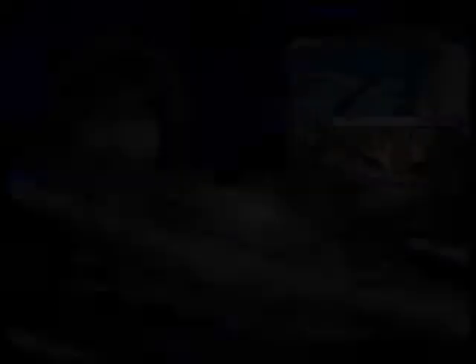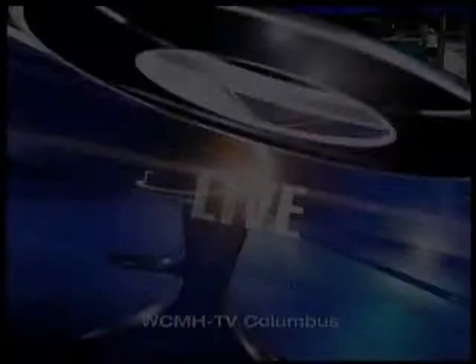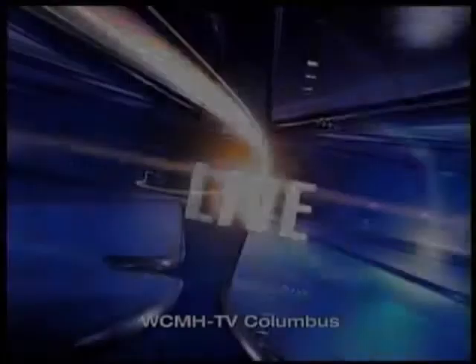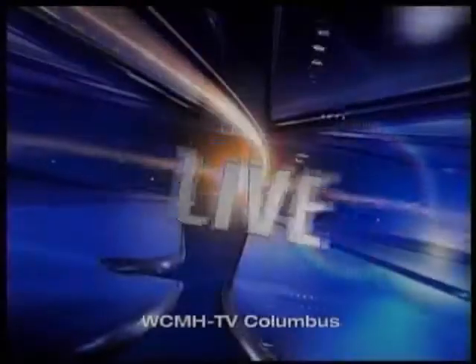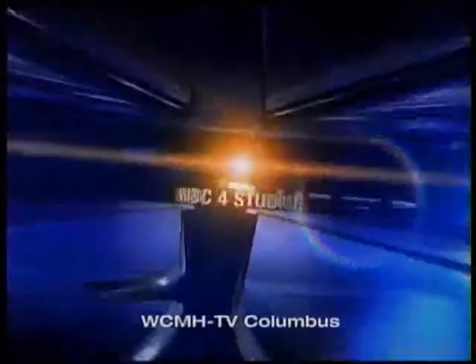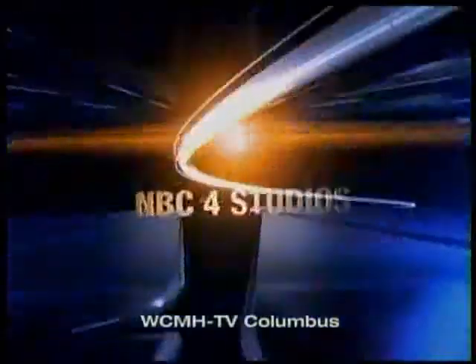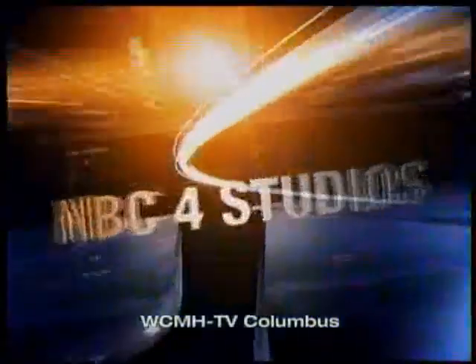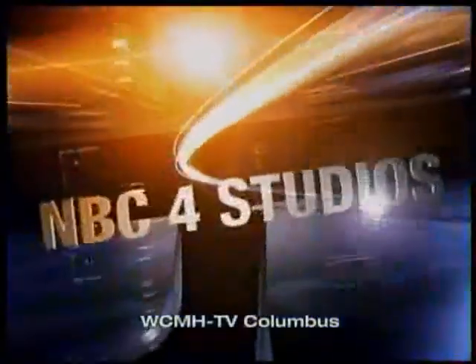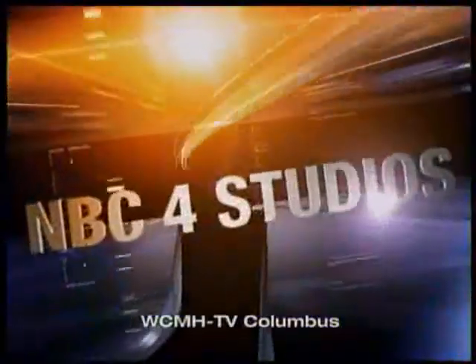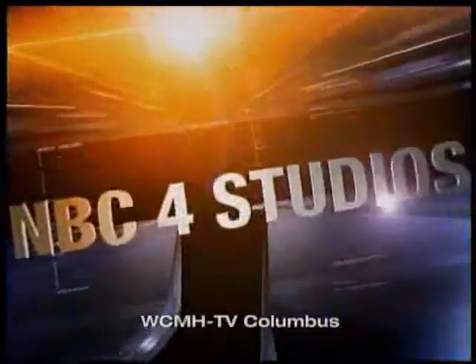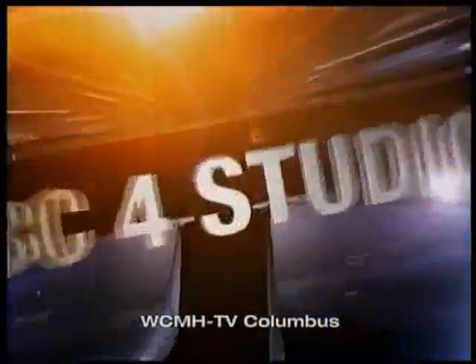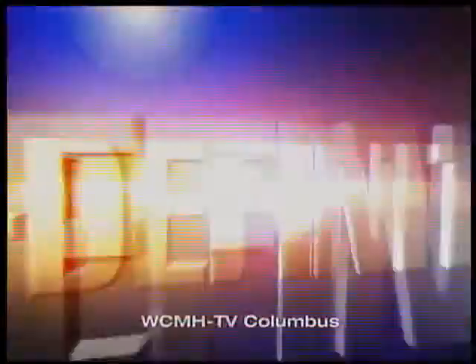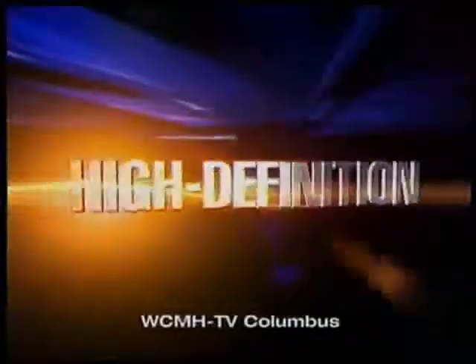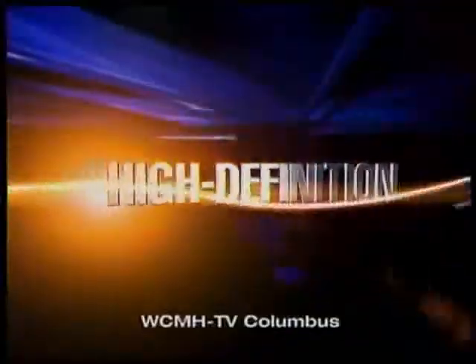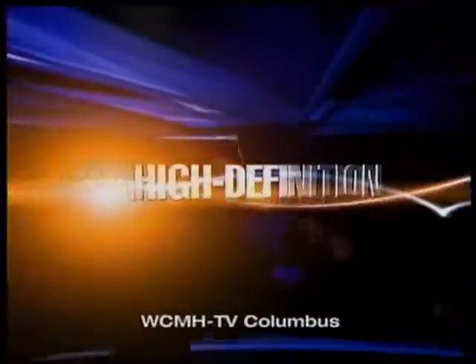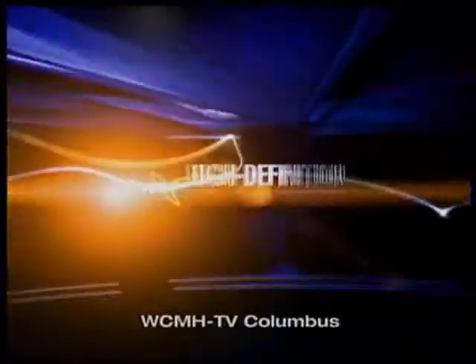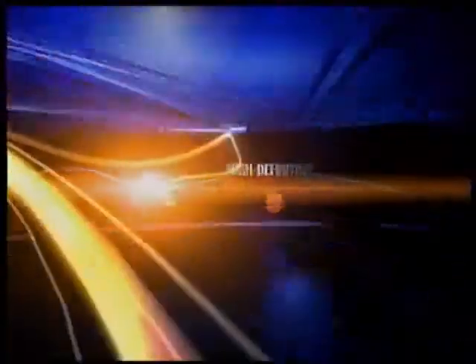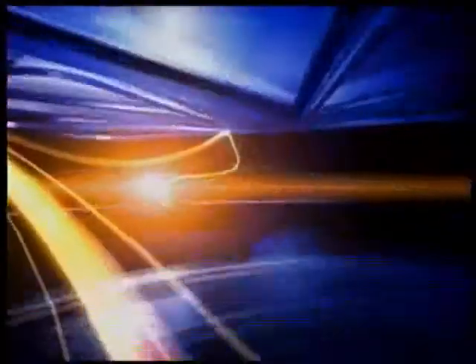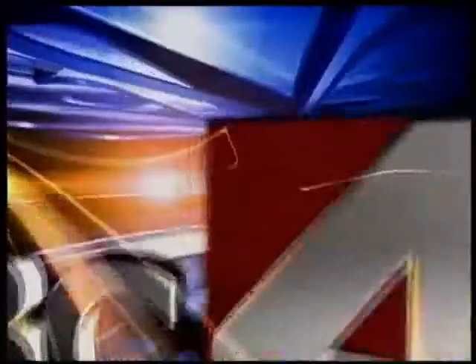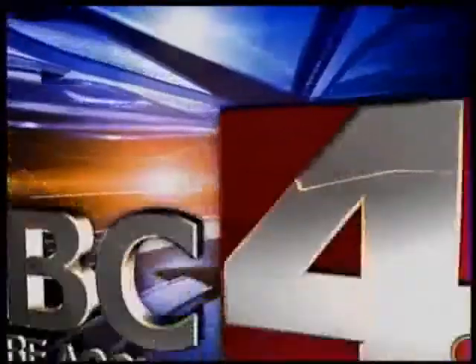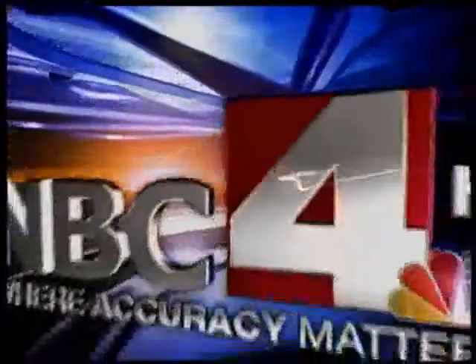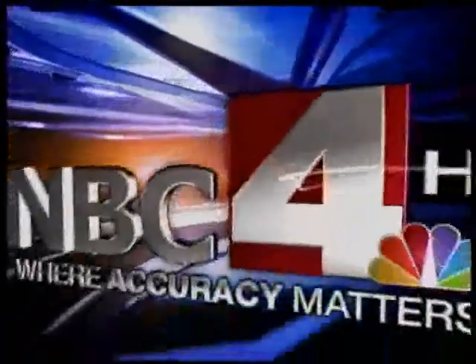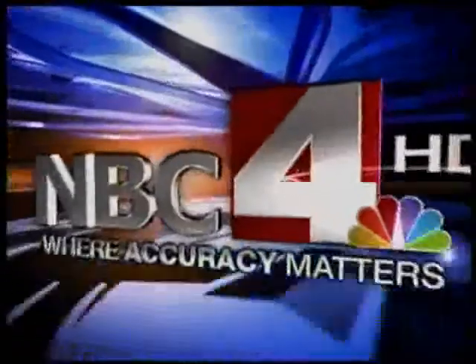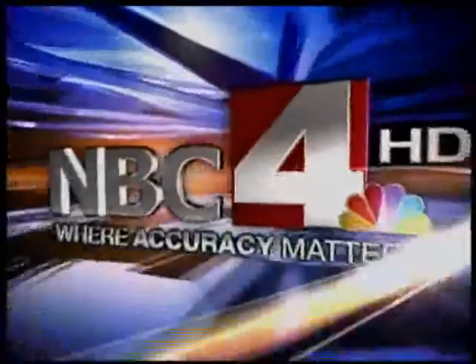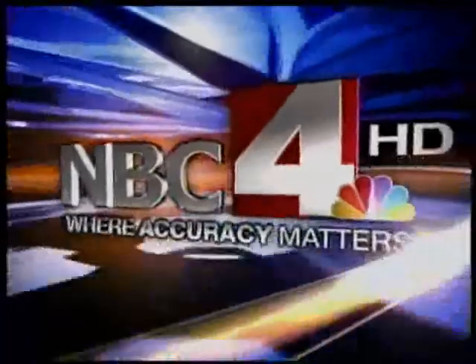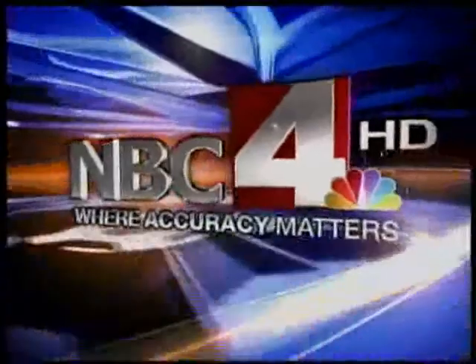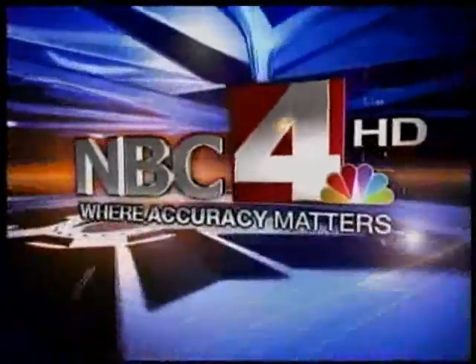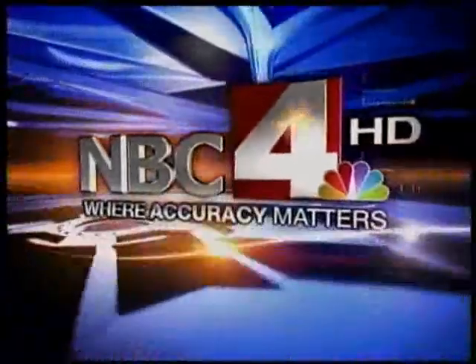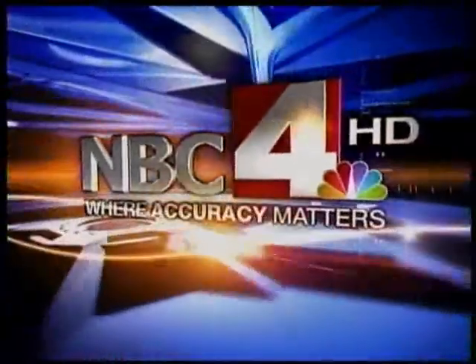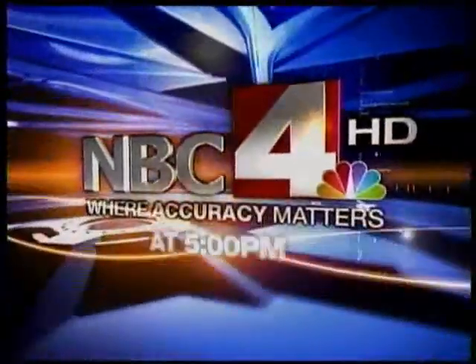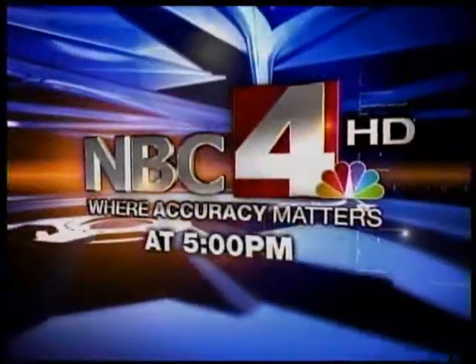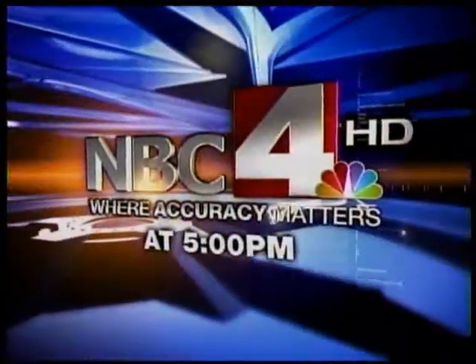Live from the NBC4 studios in high definition, this is NBC4 at 5, where accuracy matters.